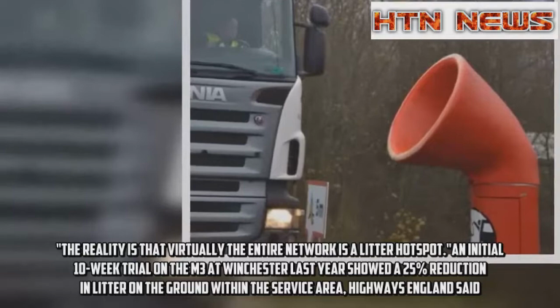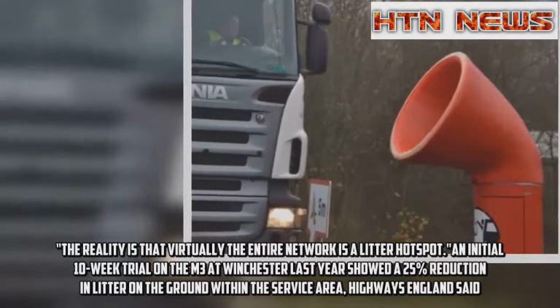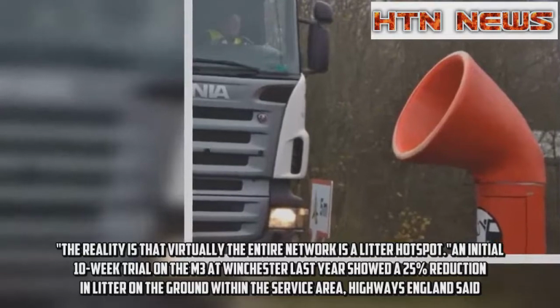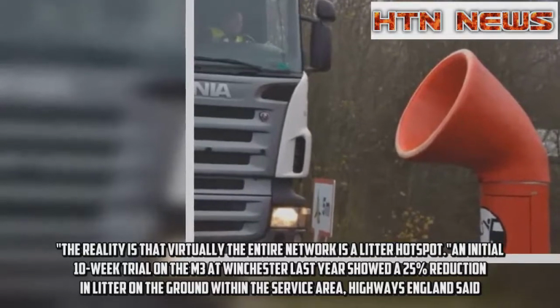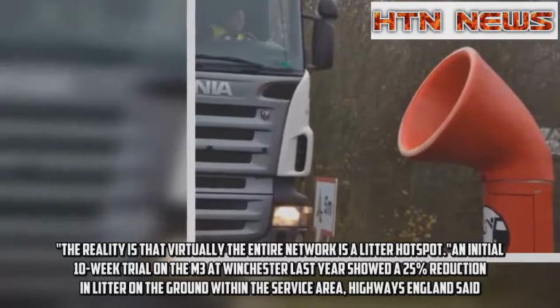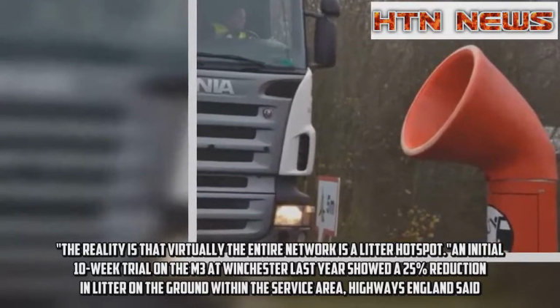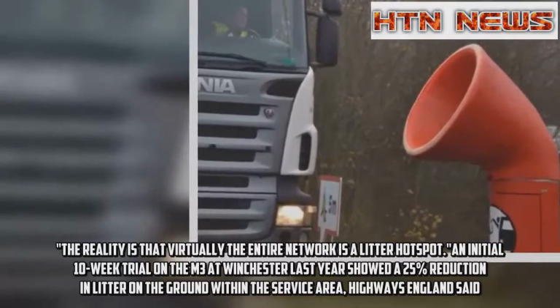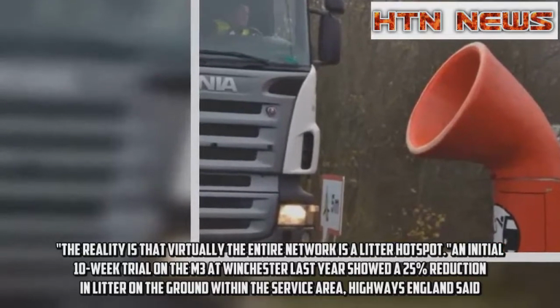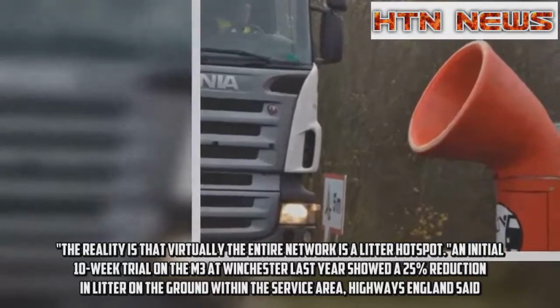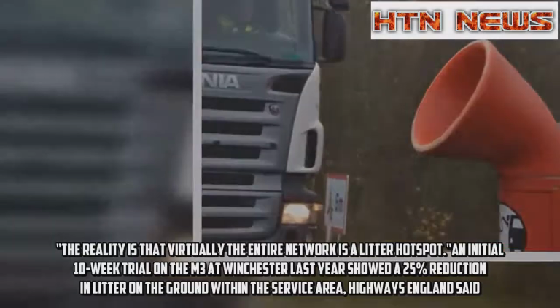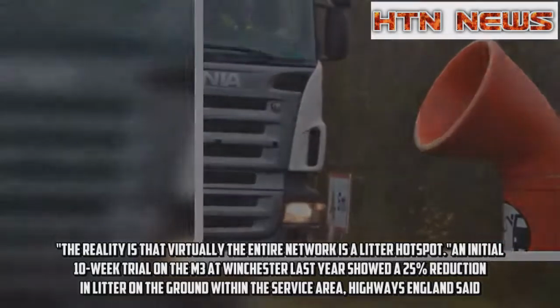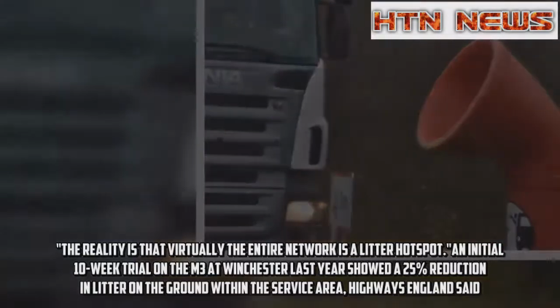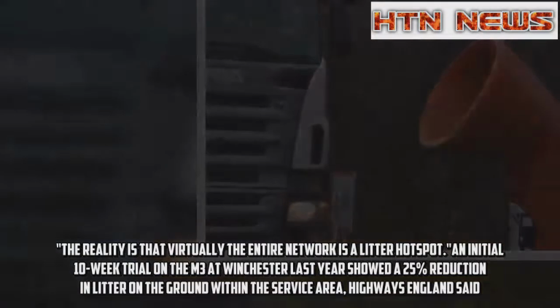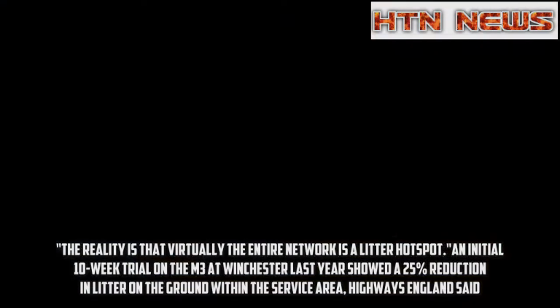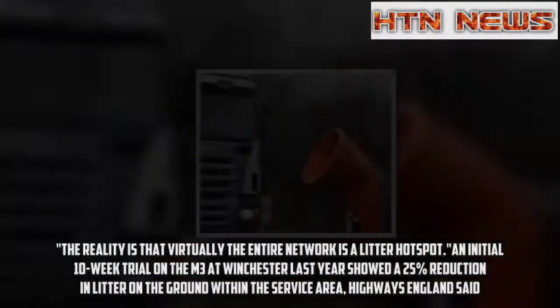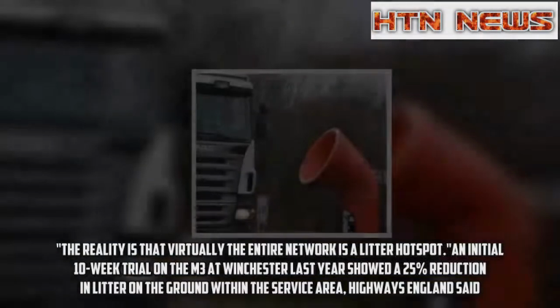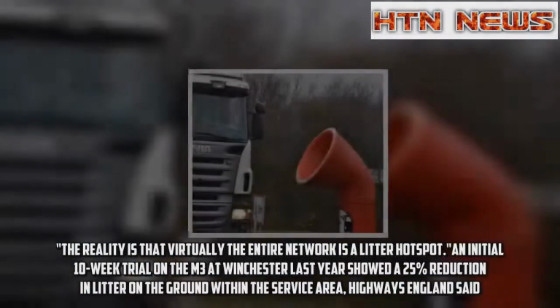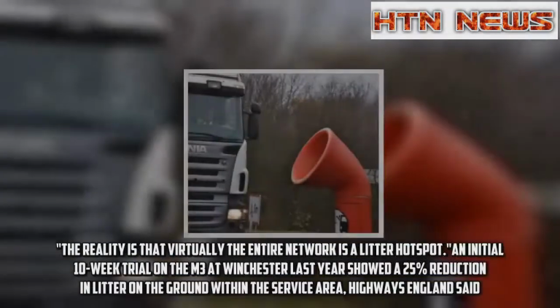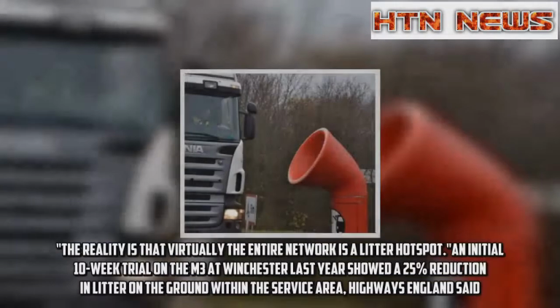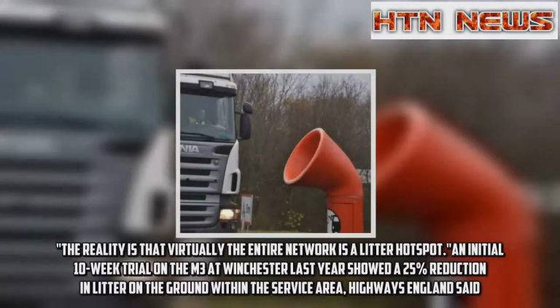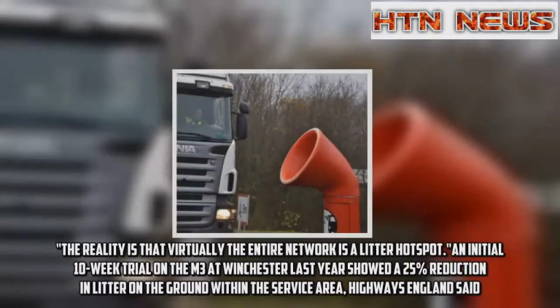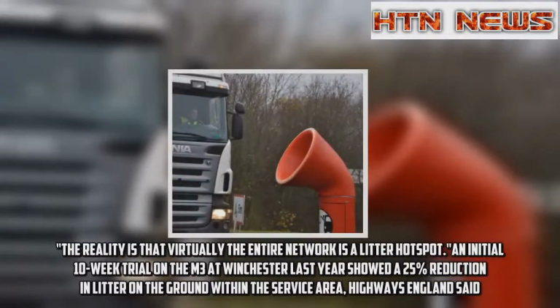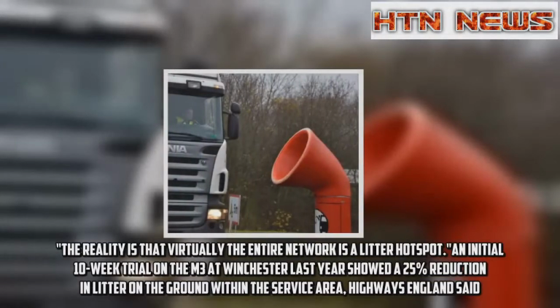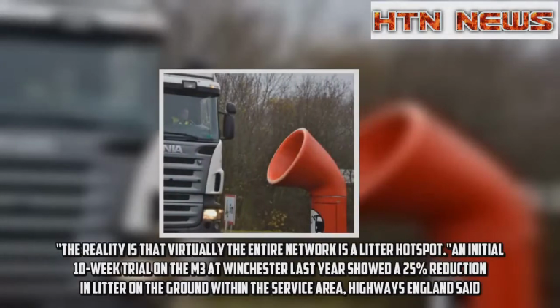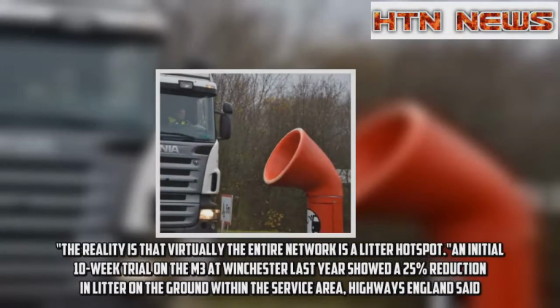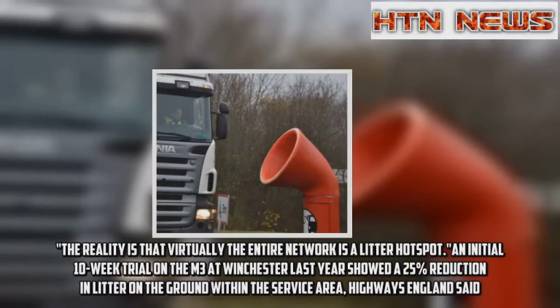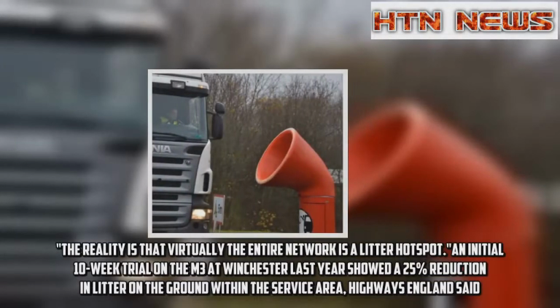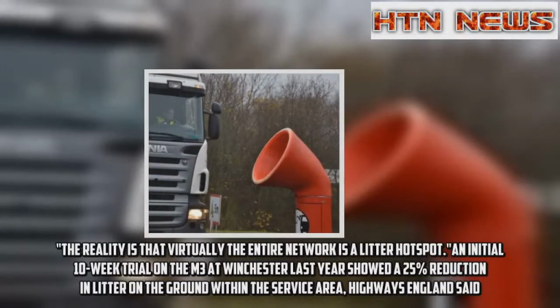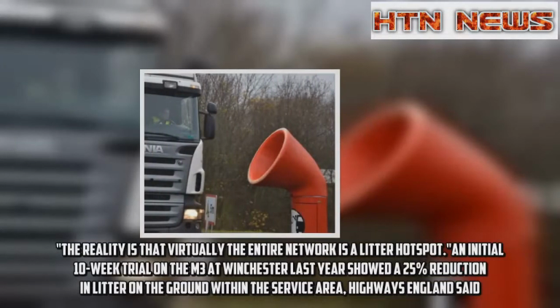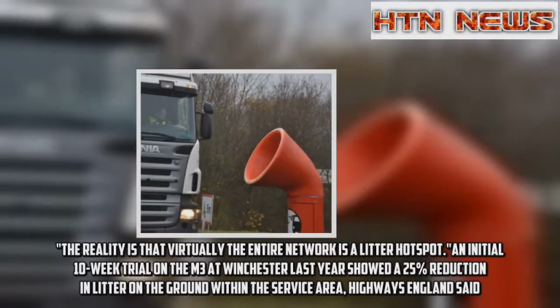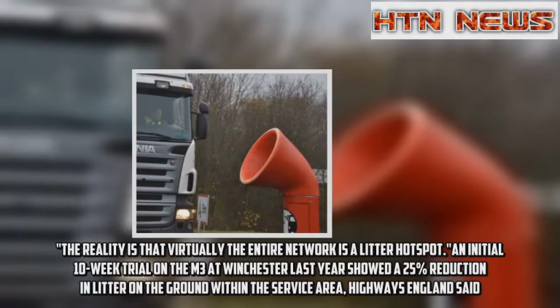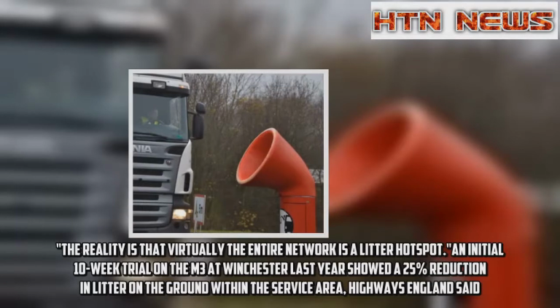An initial 10-week trial on the M3 at Winchester last year showed a 25 percent reduction in litter on the ground within the service area, Highways England said.